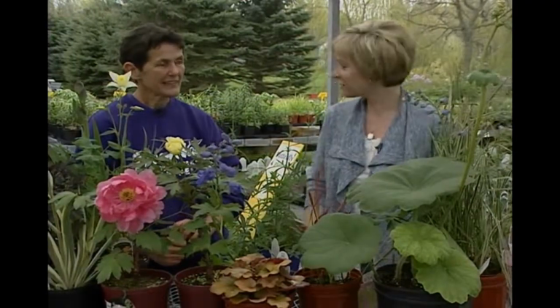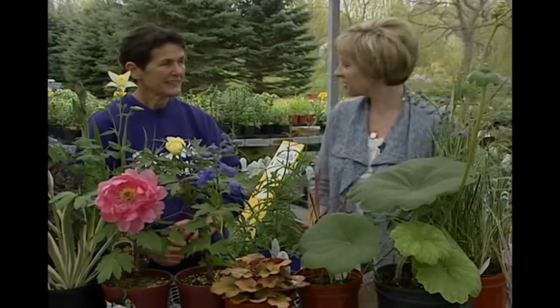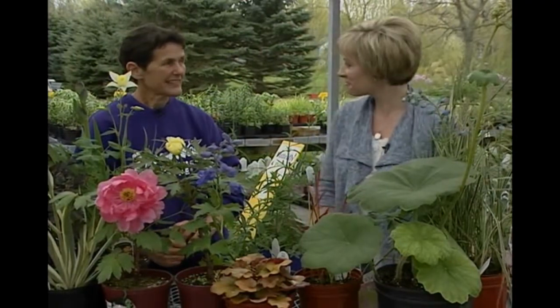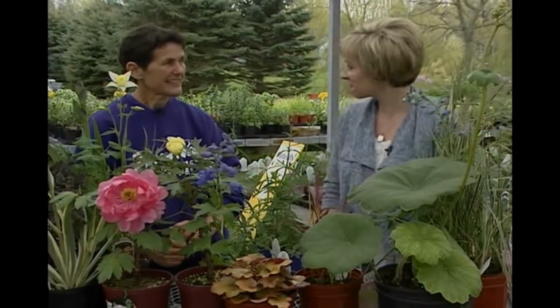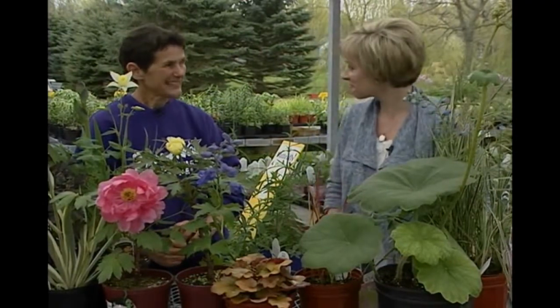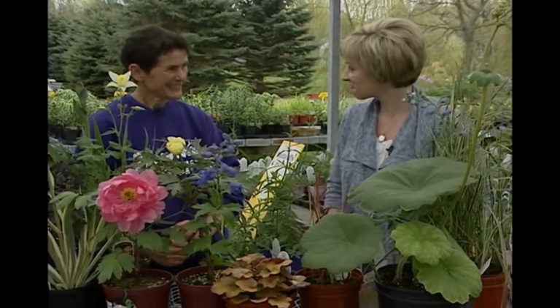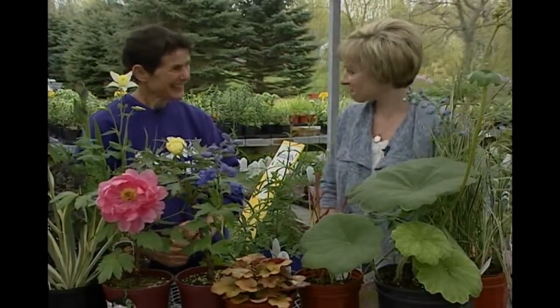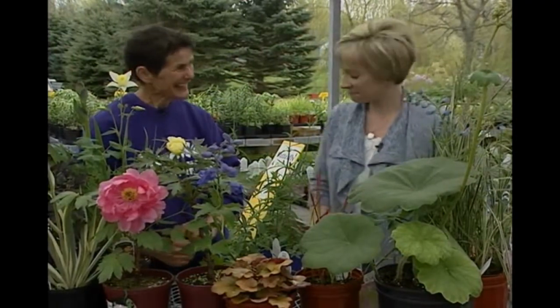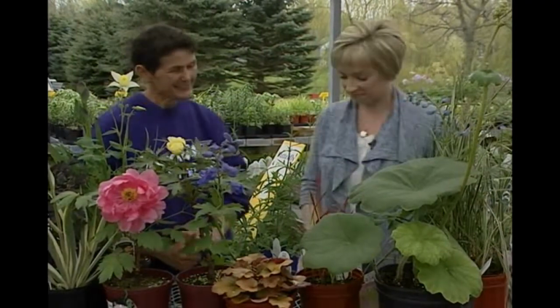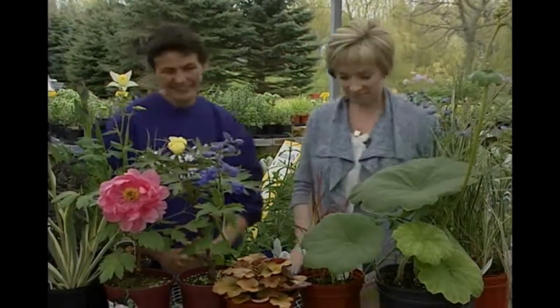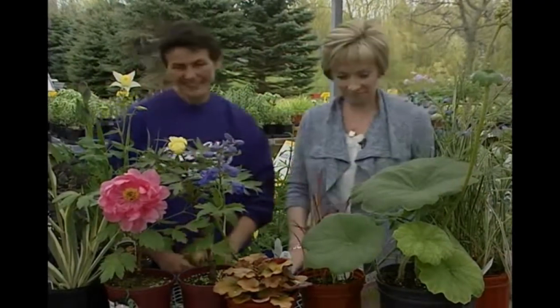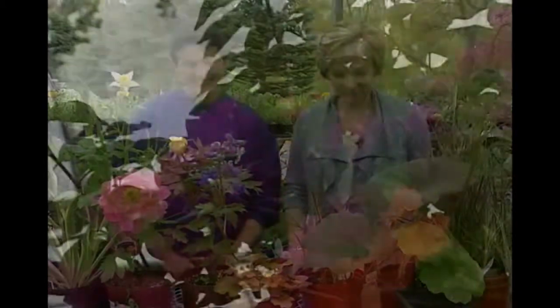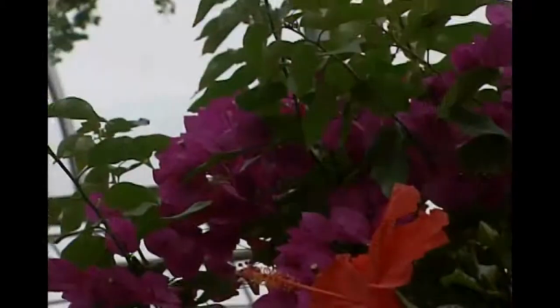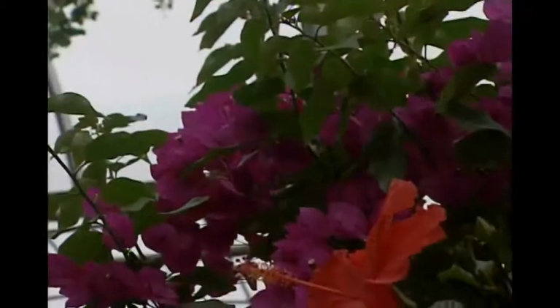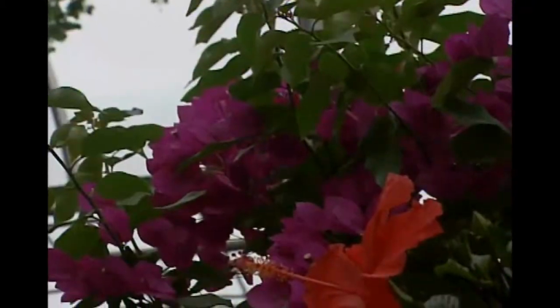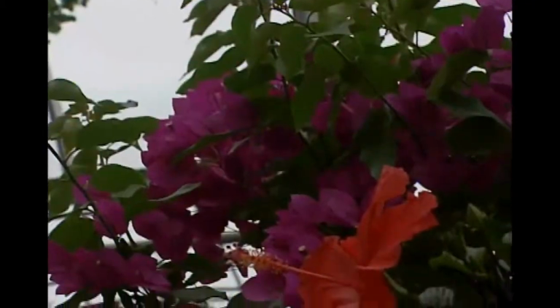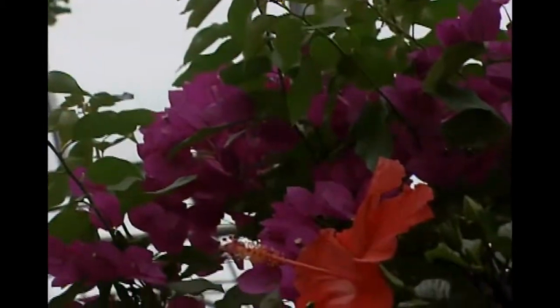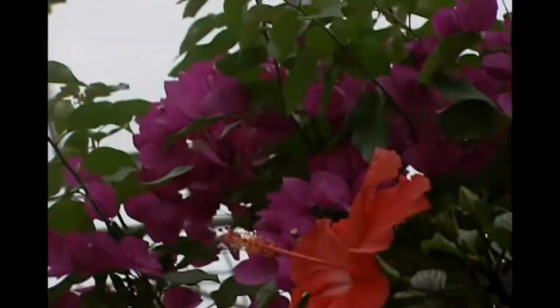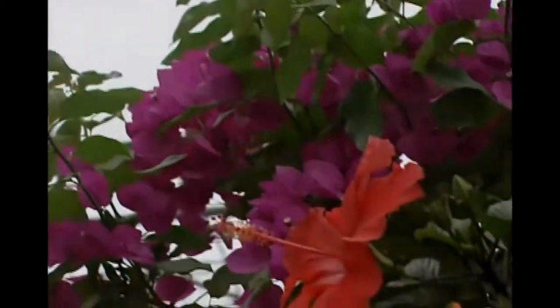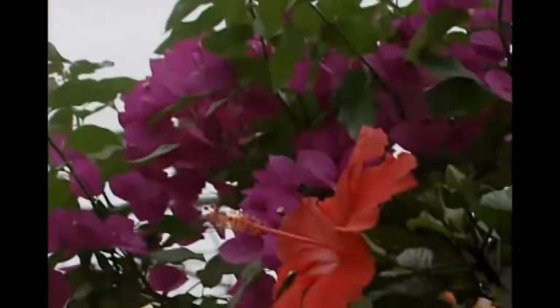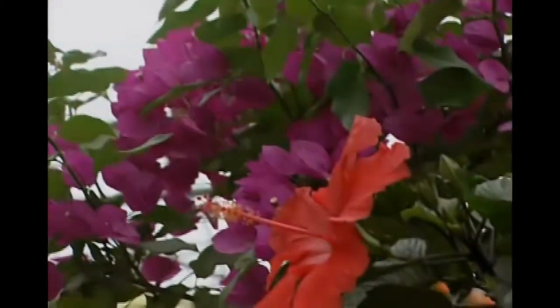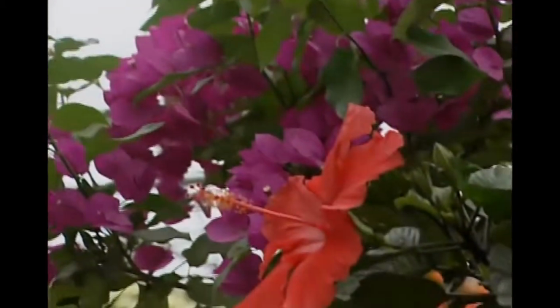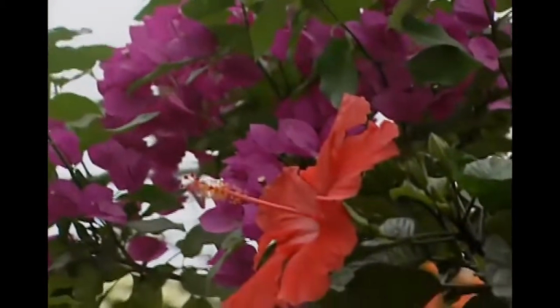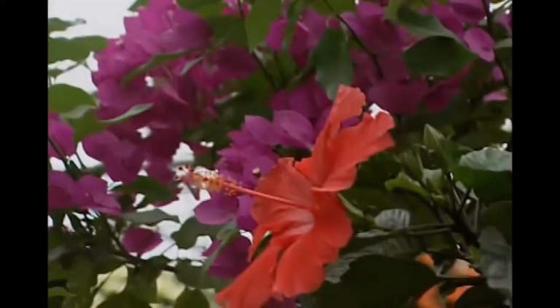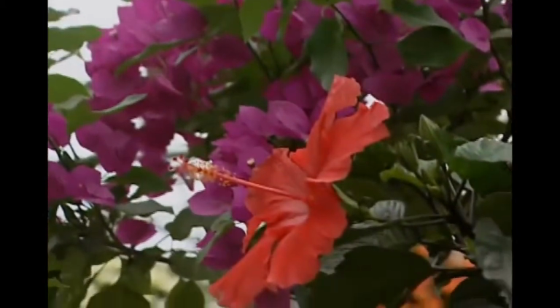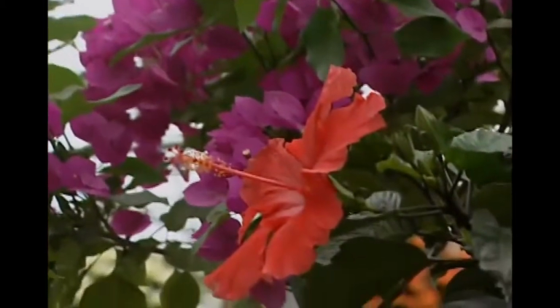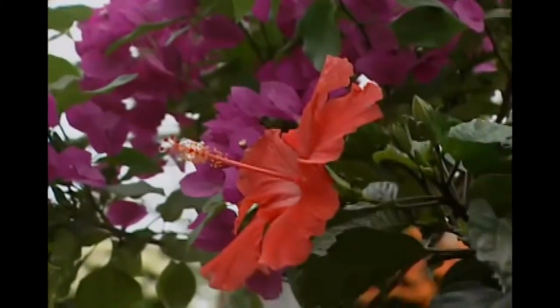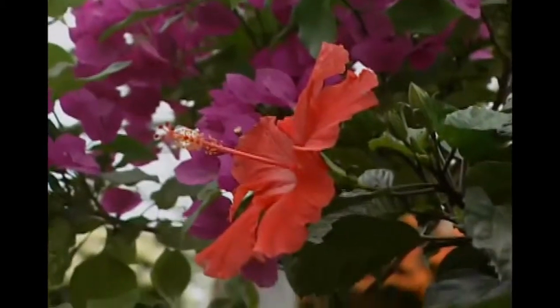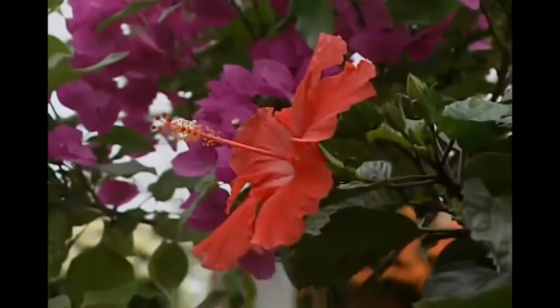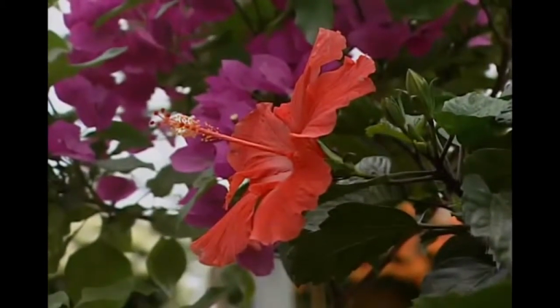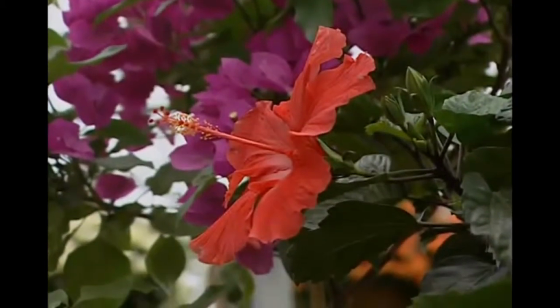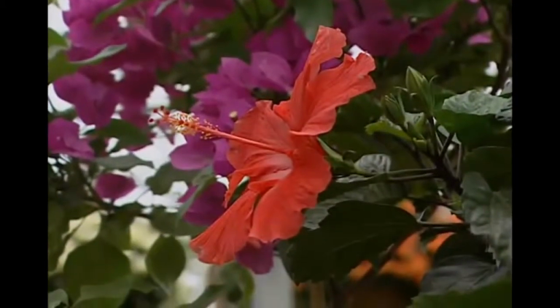That's really neat — all right, thanks Sabina. Next week: great ideas for patio plants and how to take care of them.